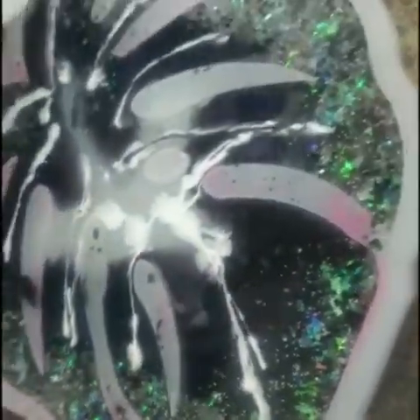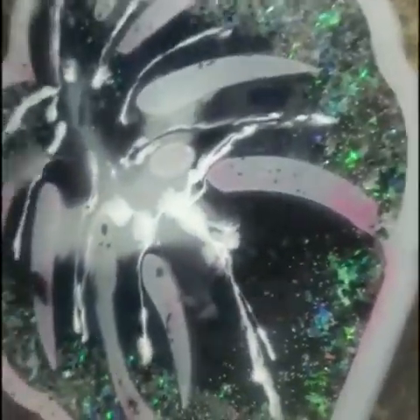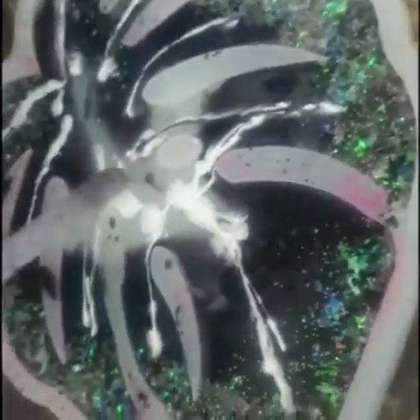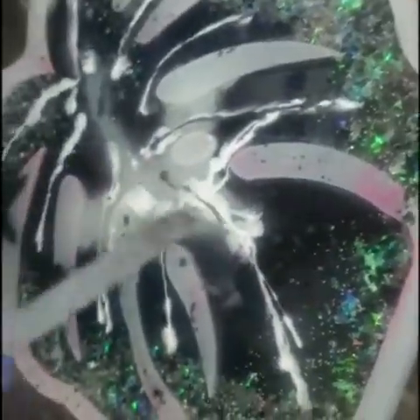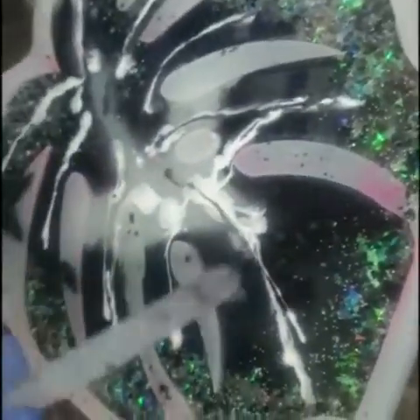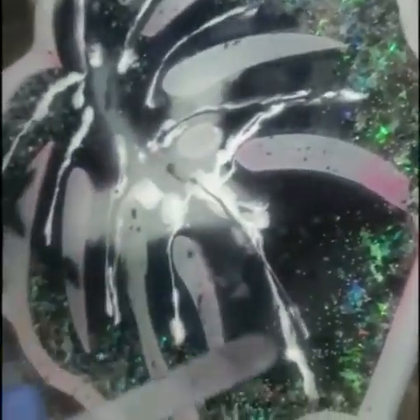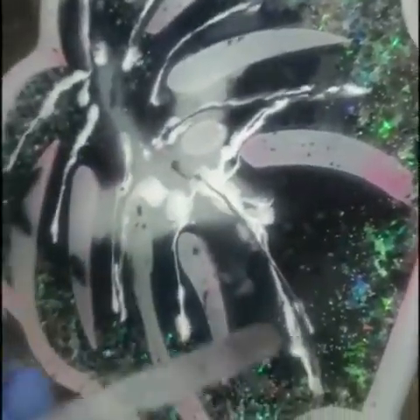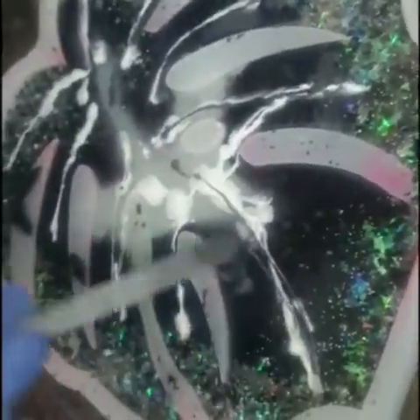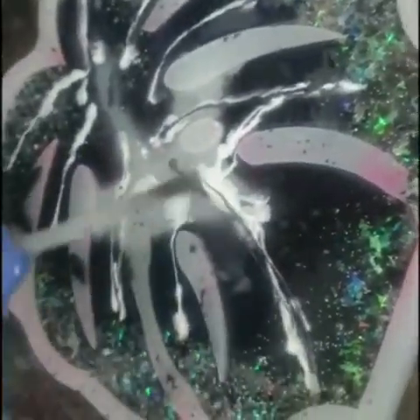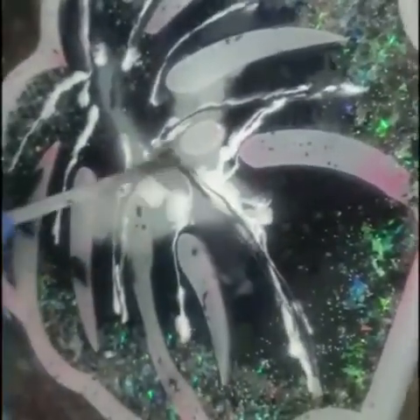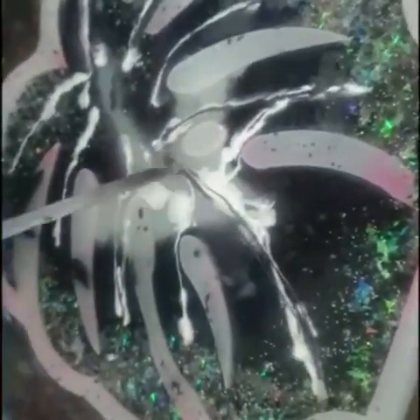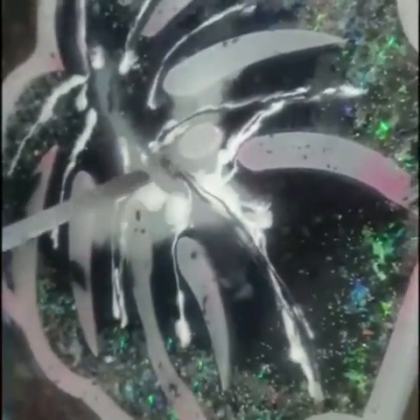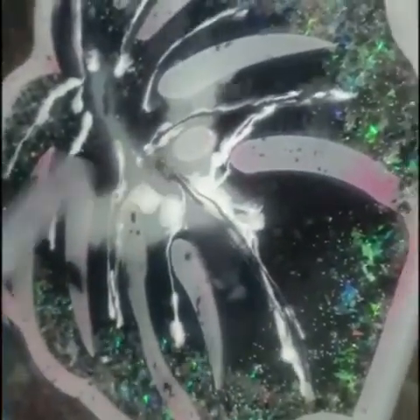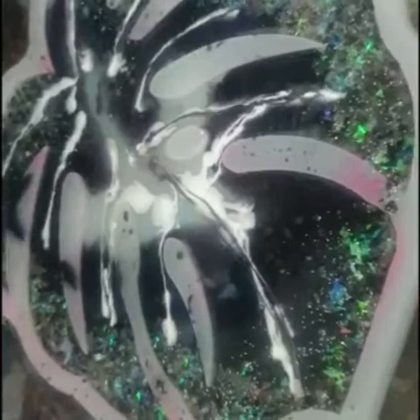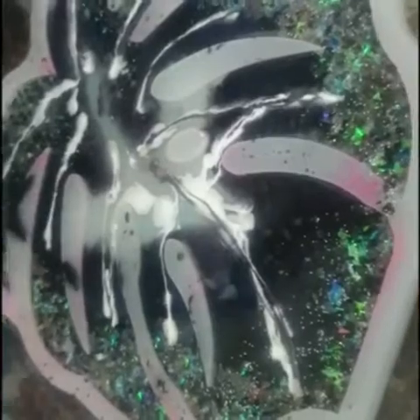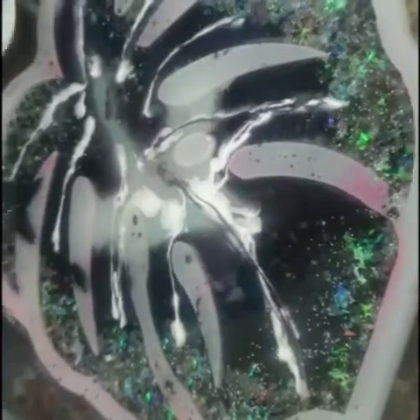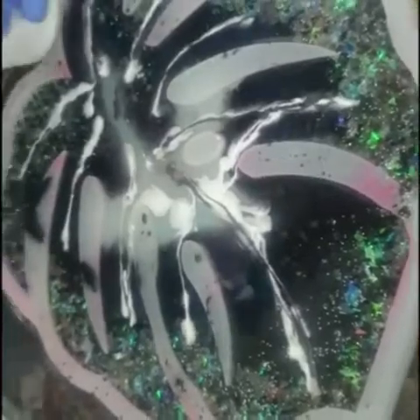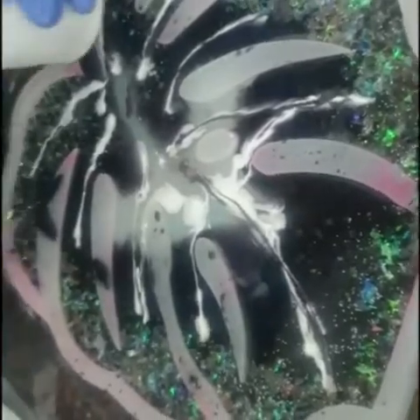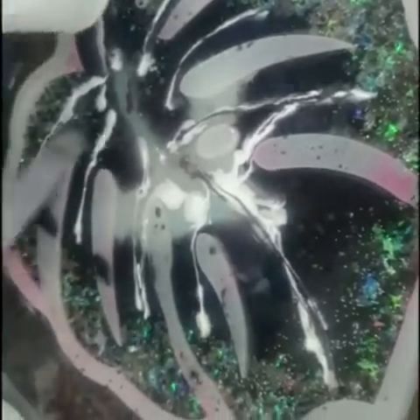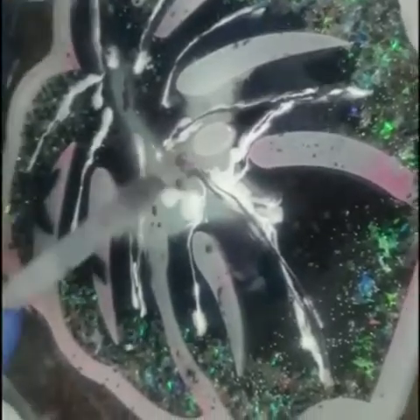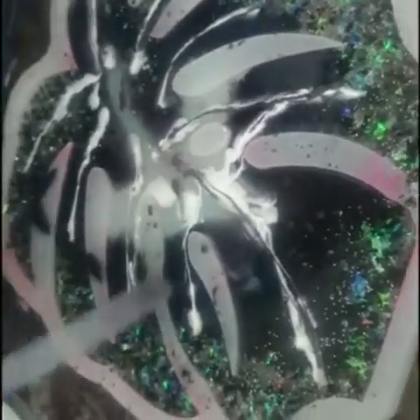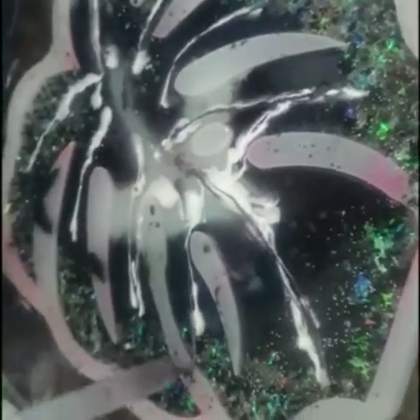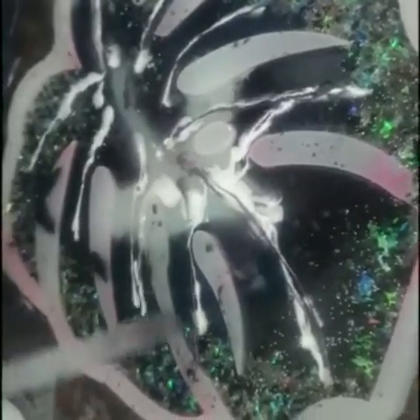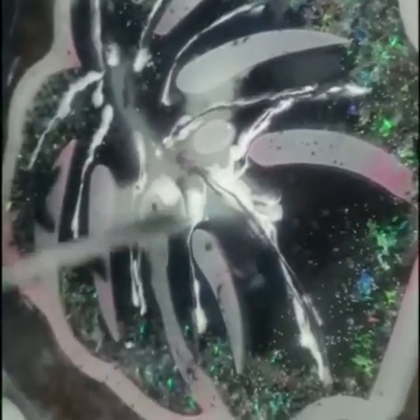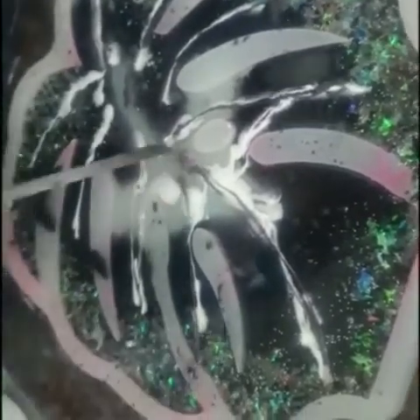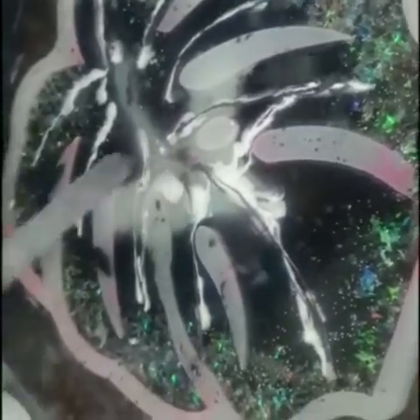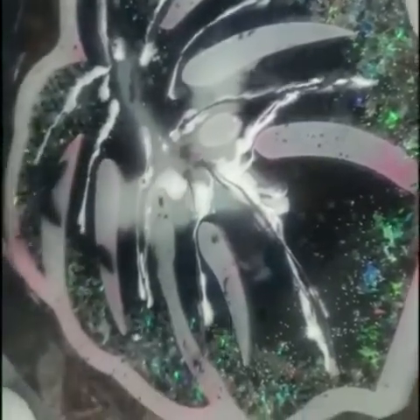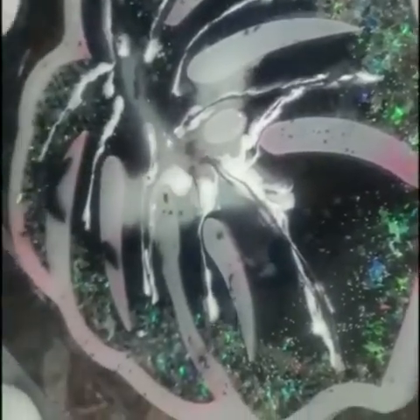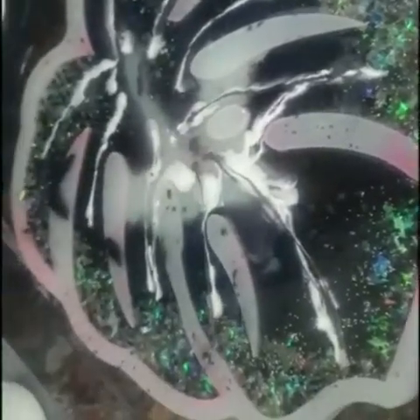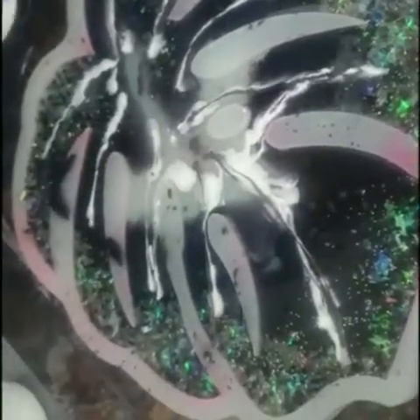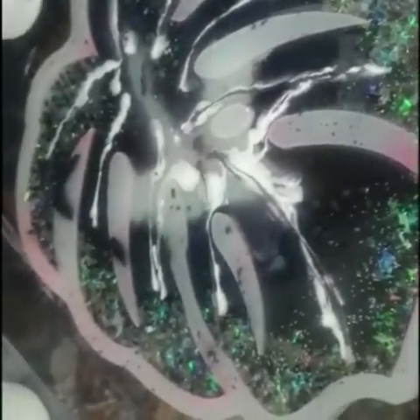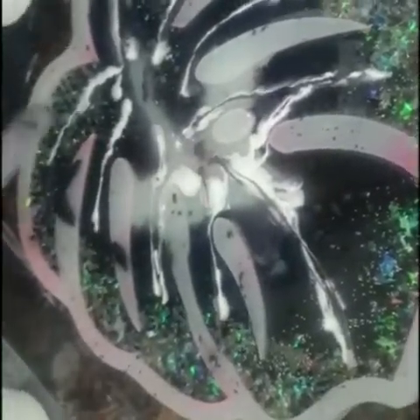After adding black color resin into the center, I'm adding a little bit of white into the center of the leaf.